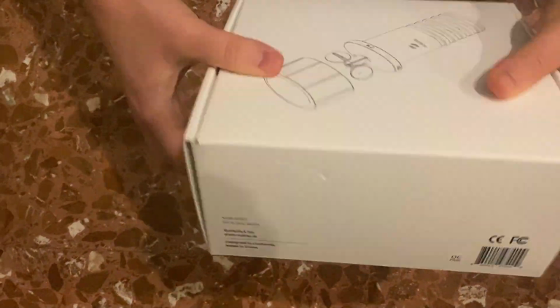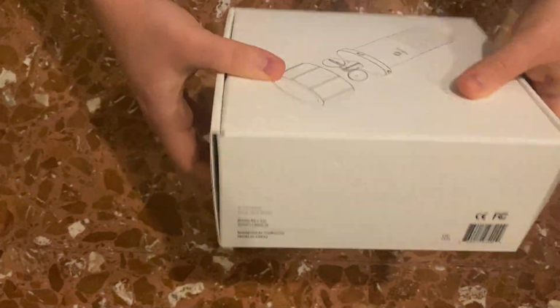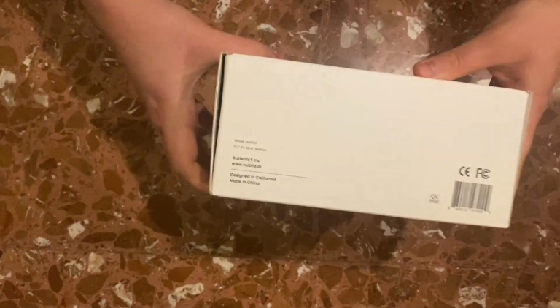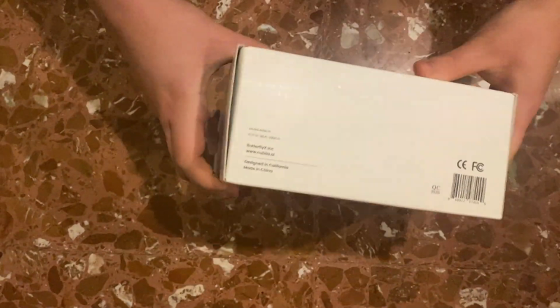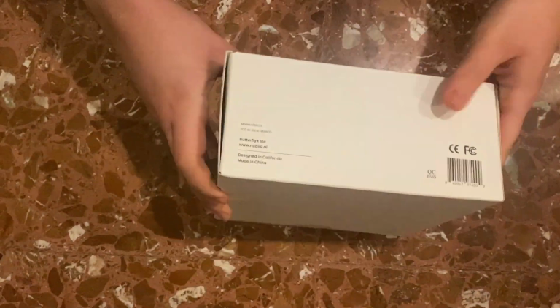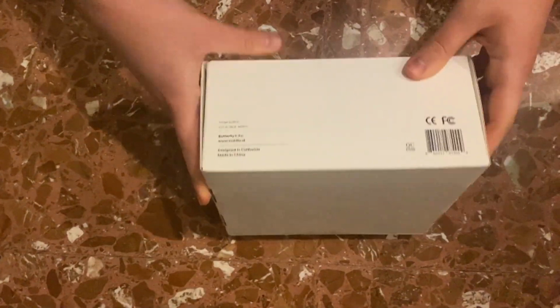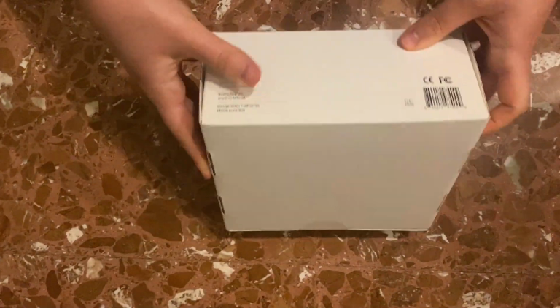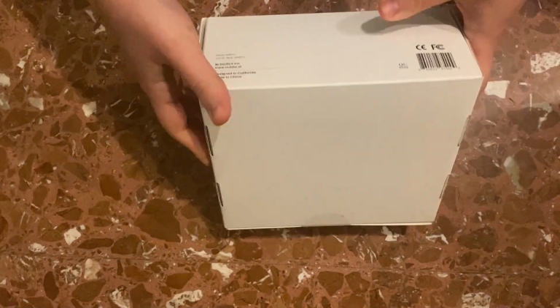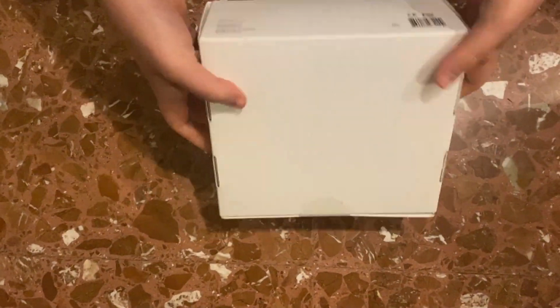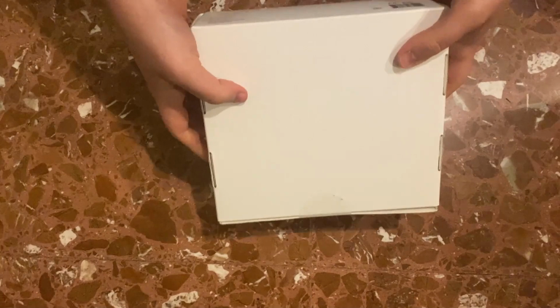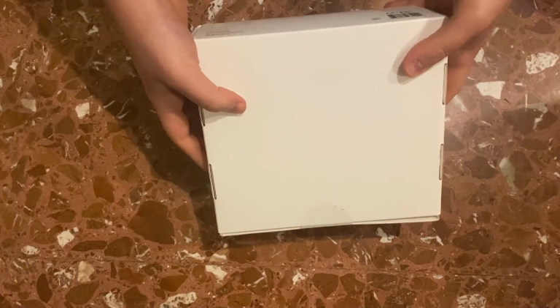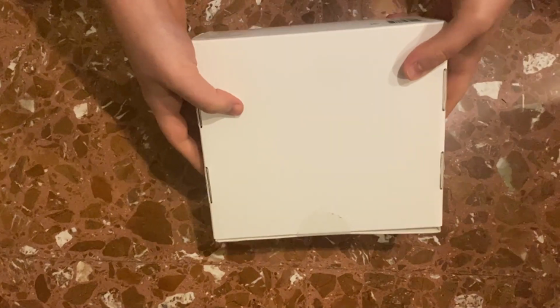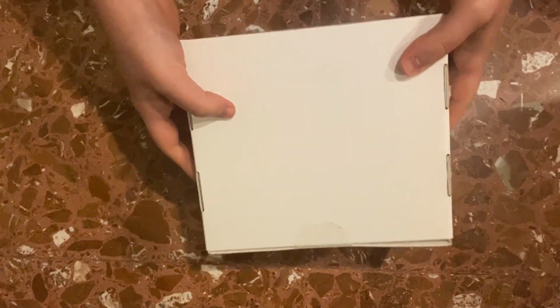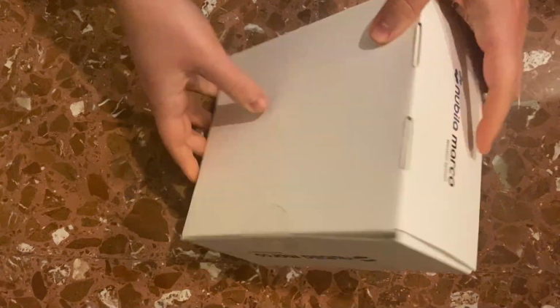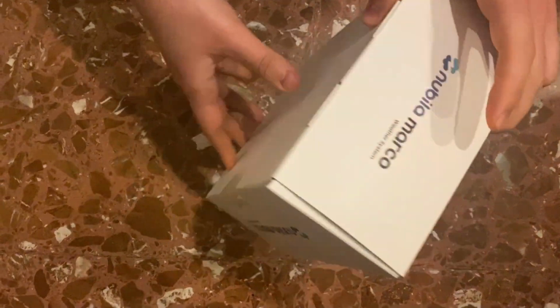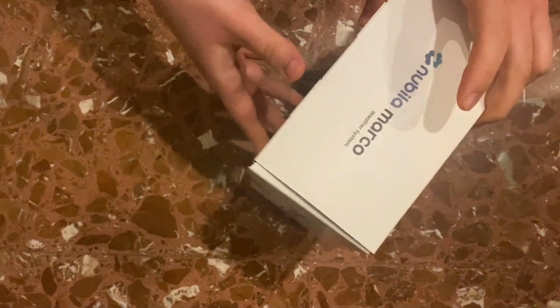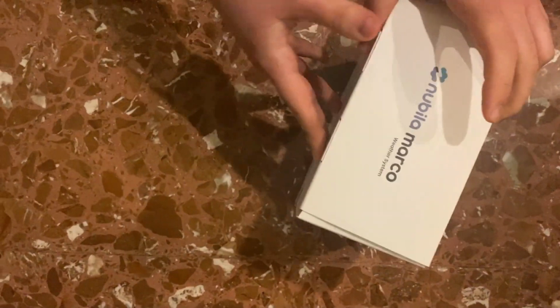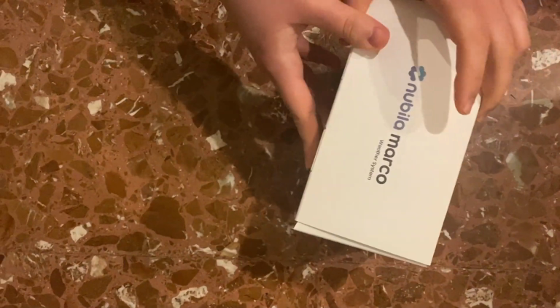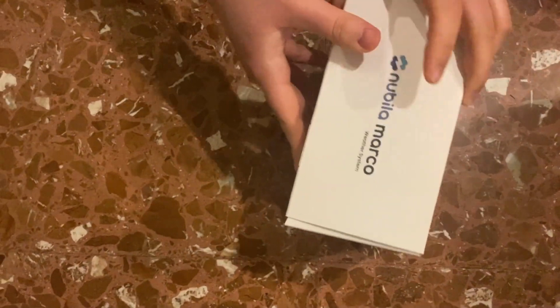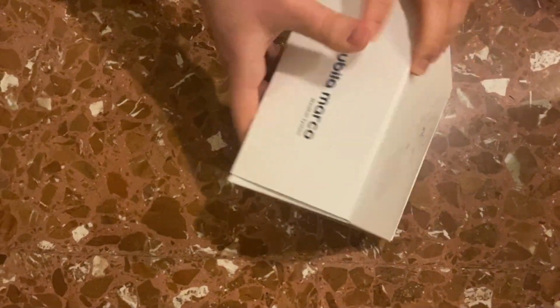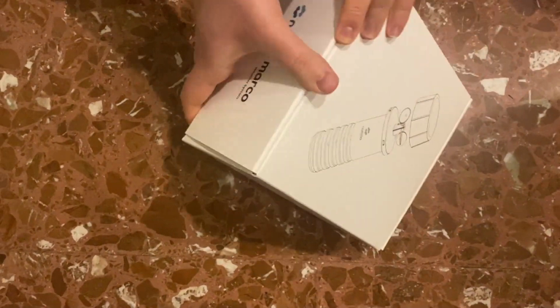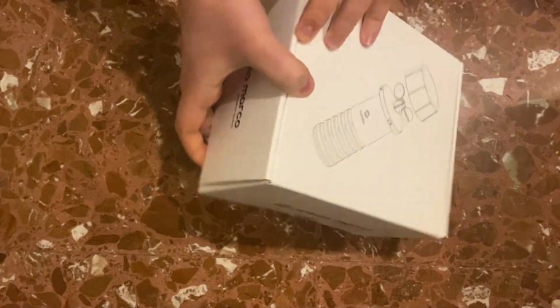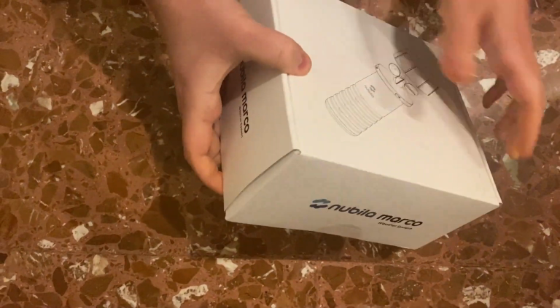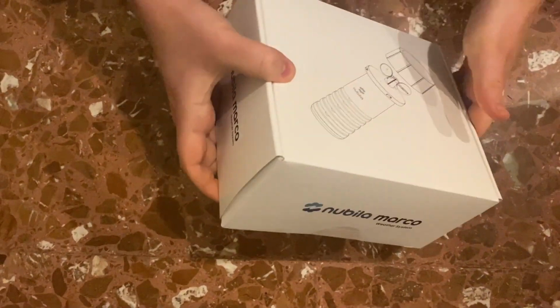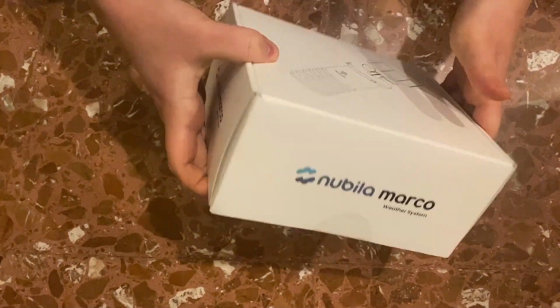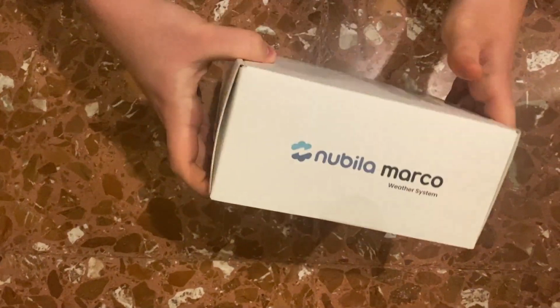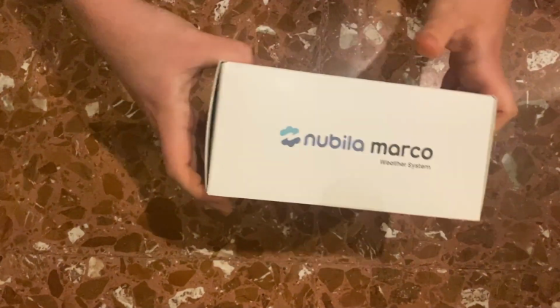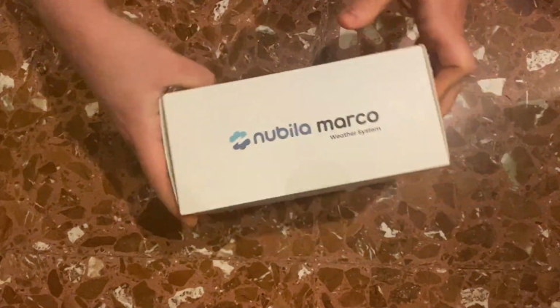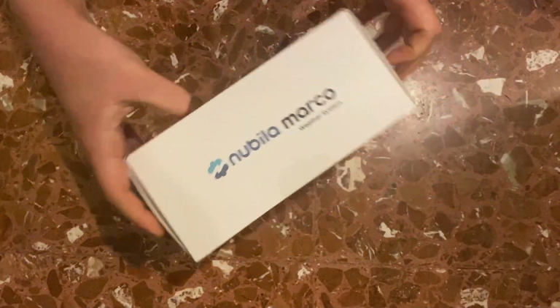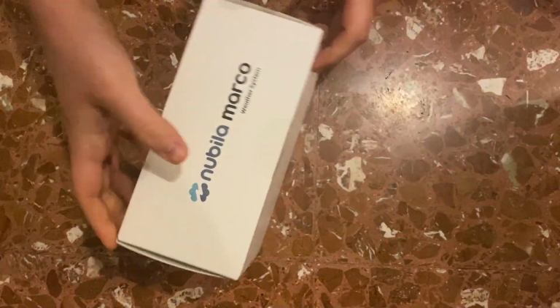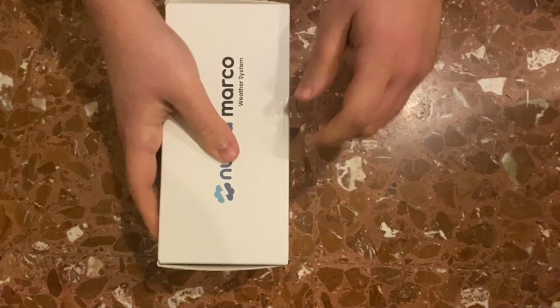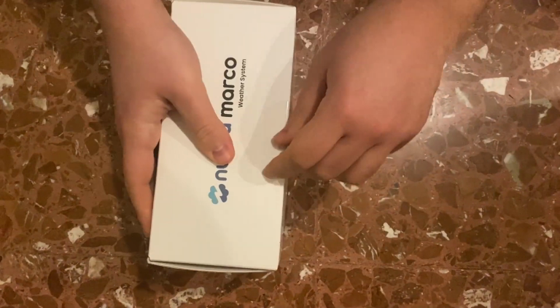As a start, this is the unboxing. The box is compact and contains everything you need to do the installation.